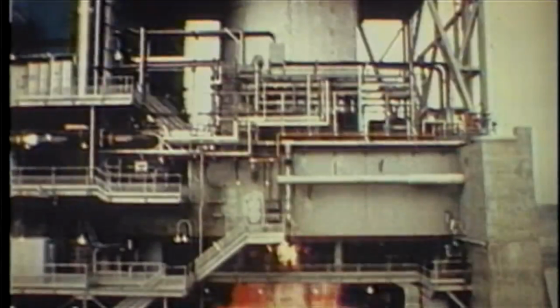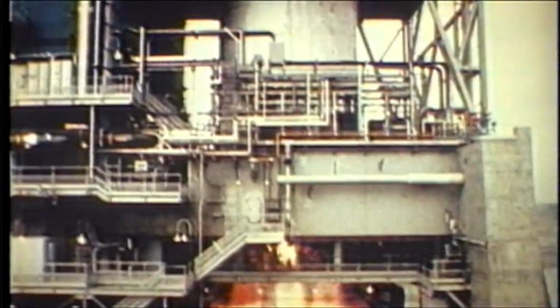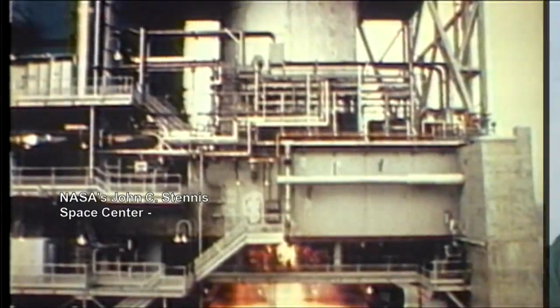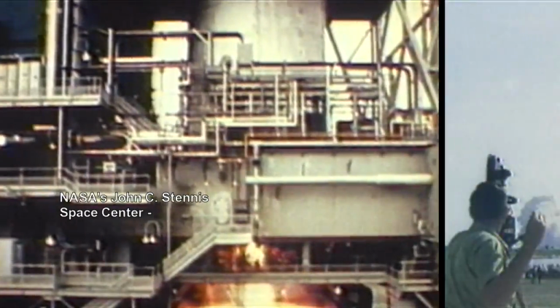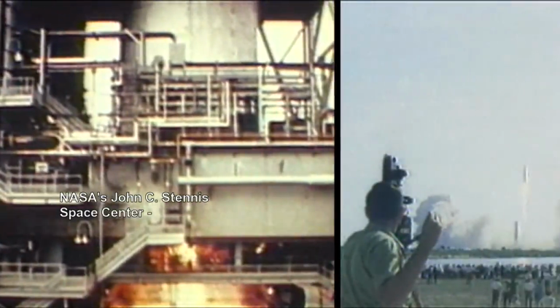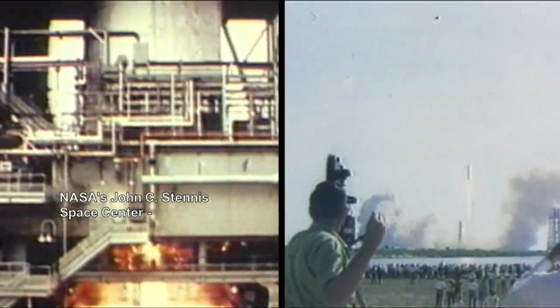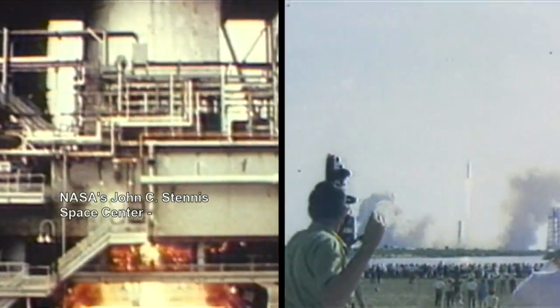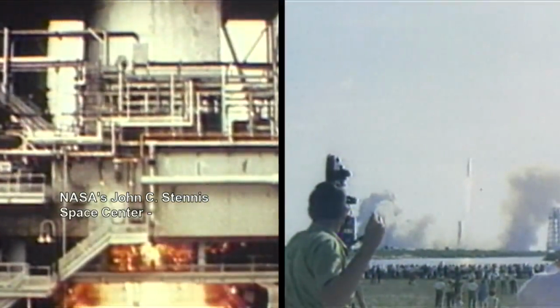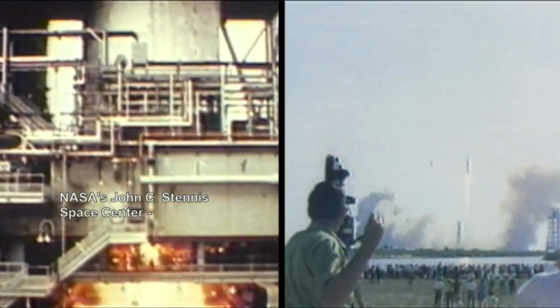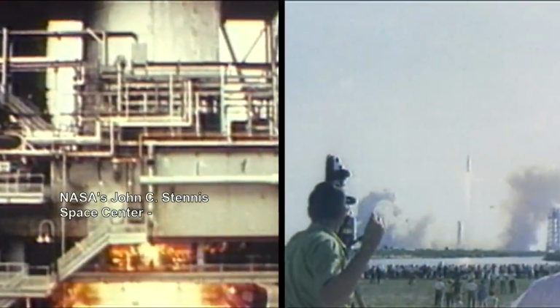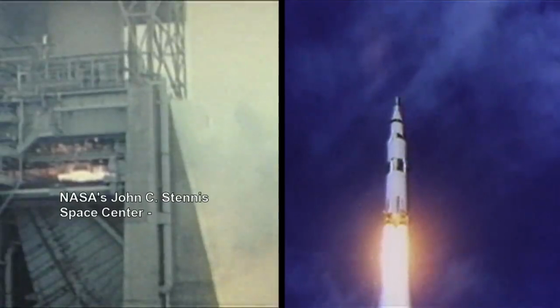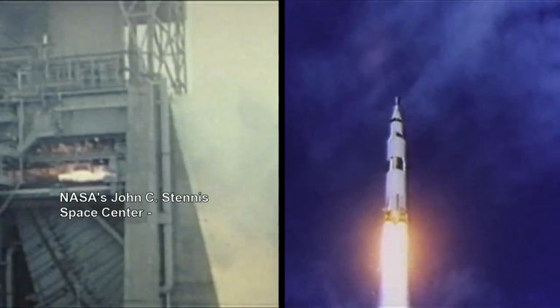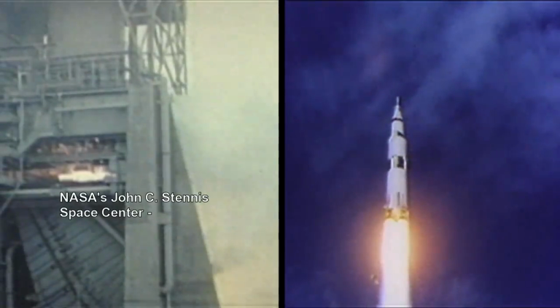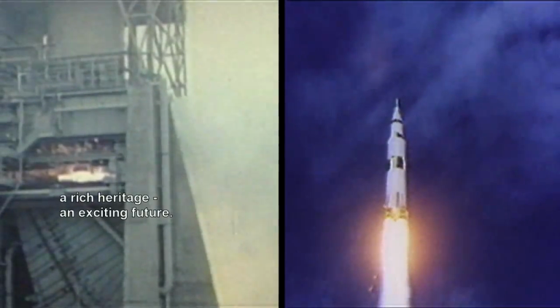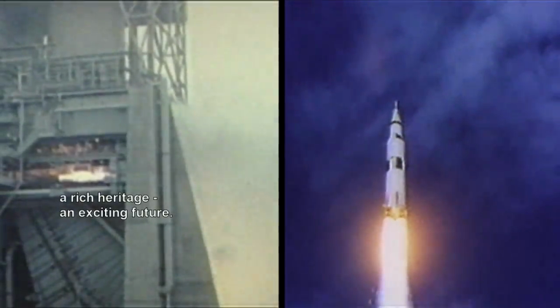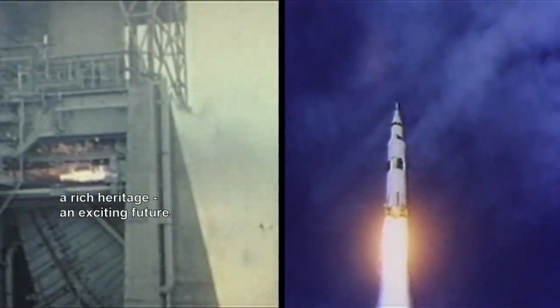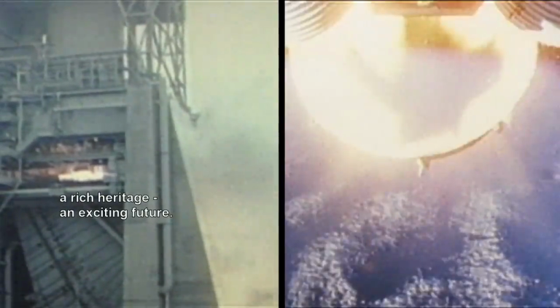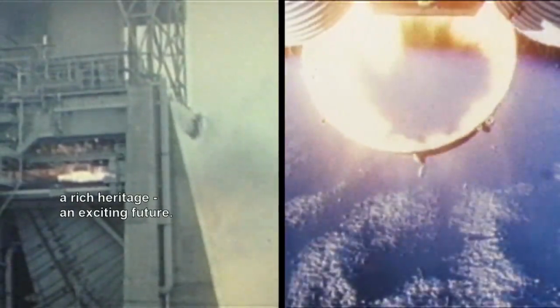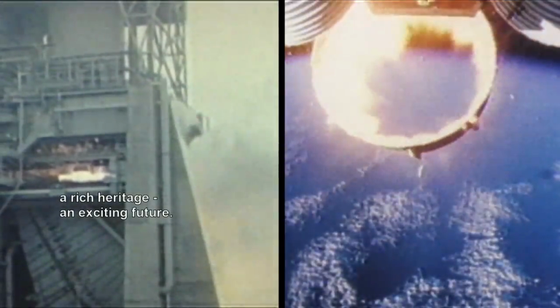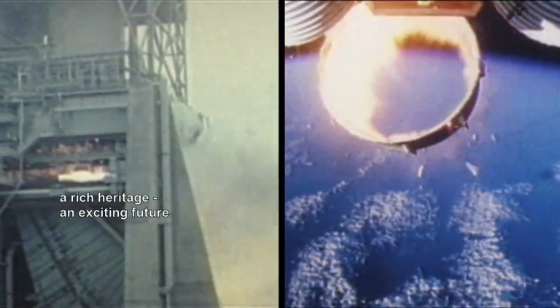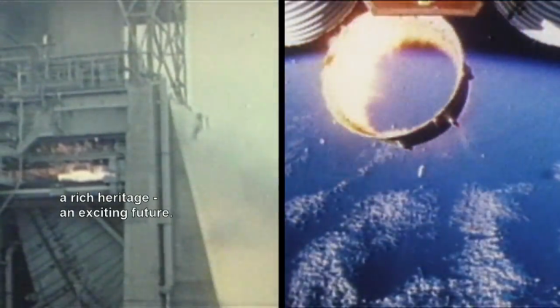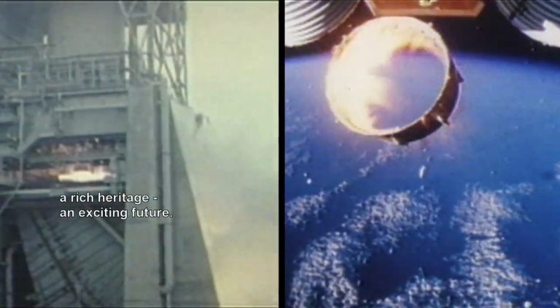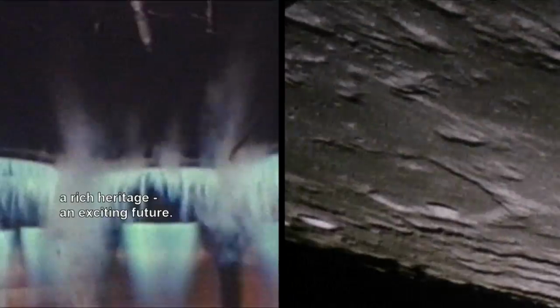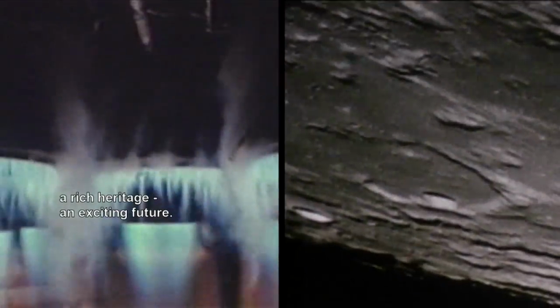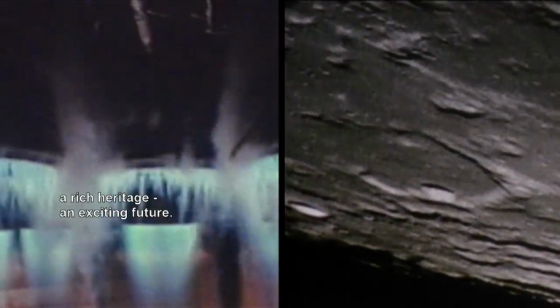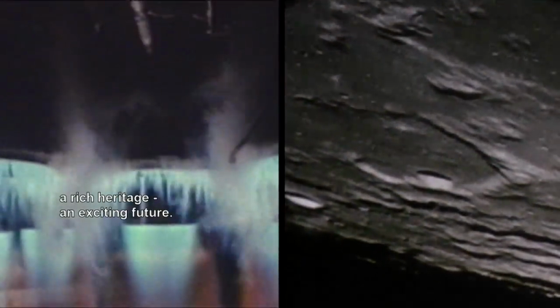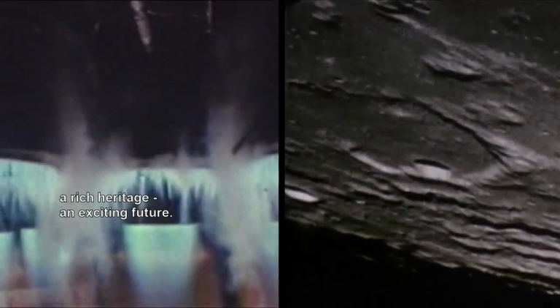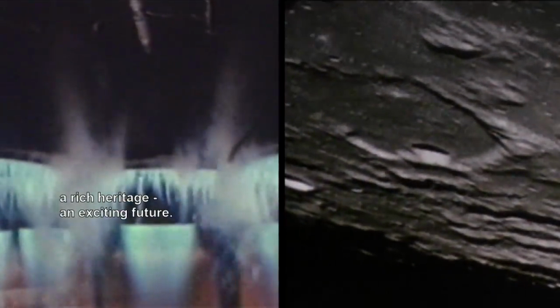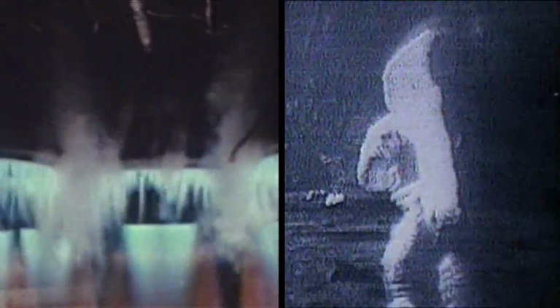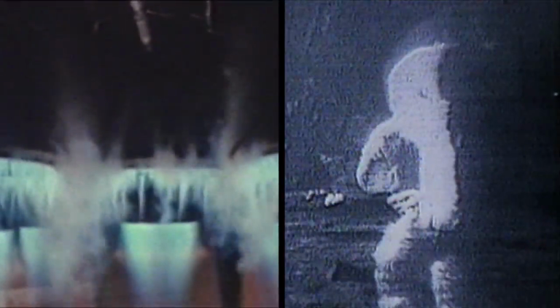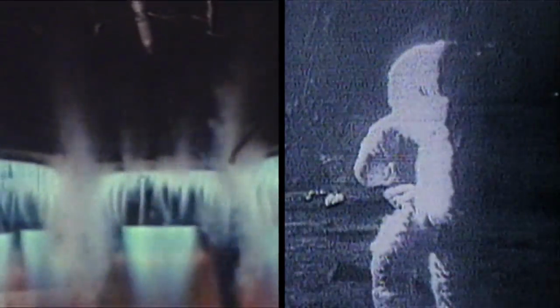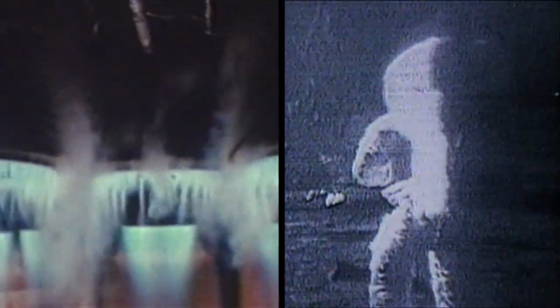NASA's John C. Stennis Space Center. A rich heritage and exciting future.